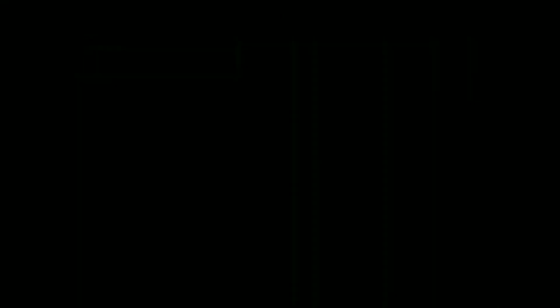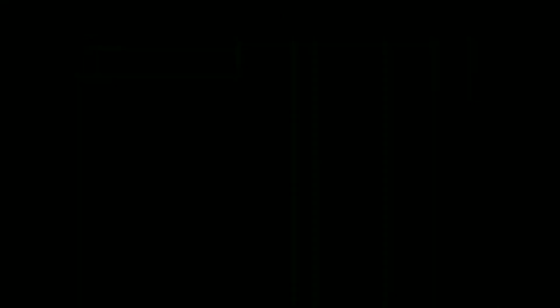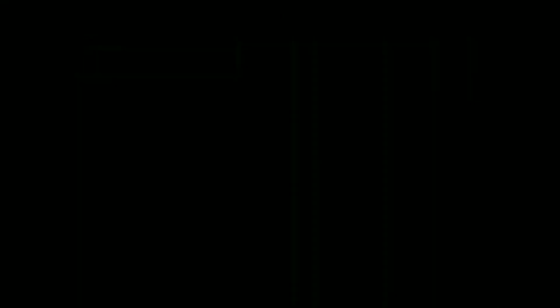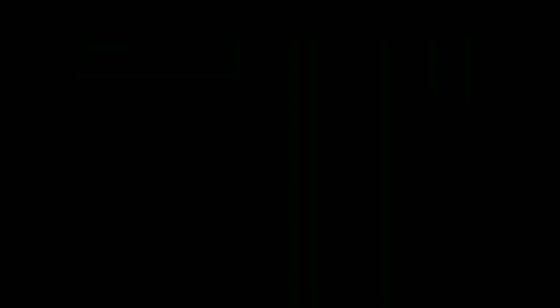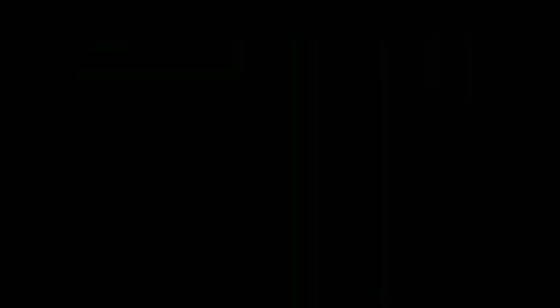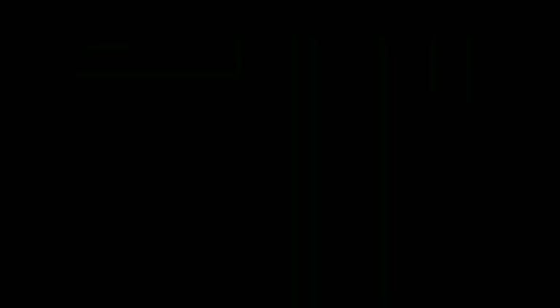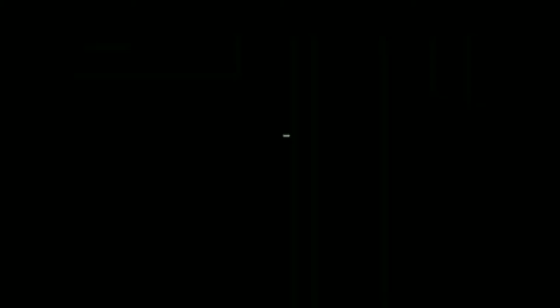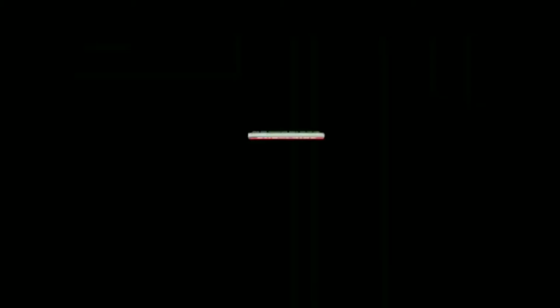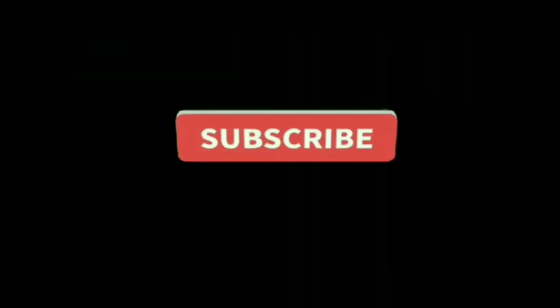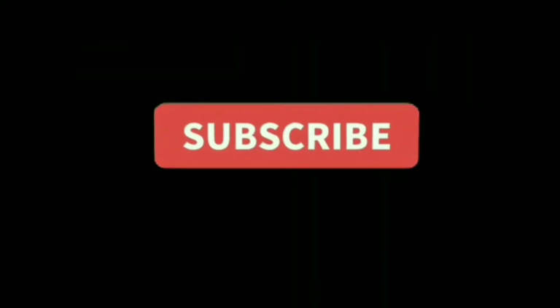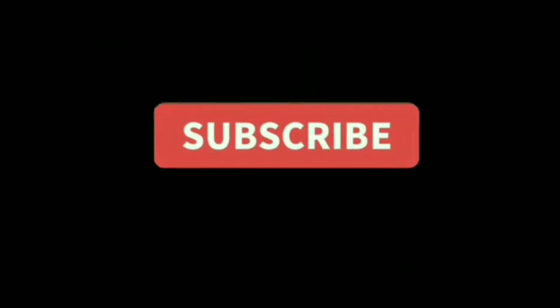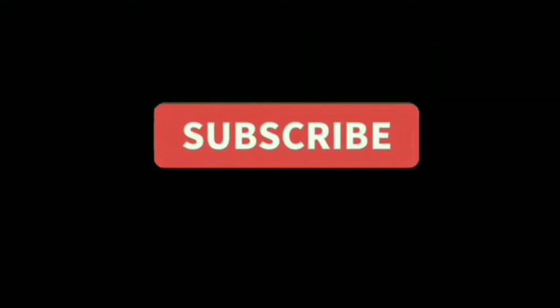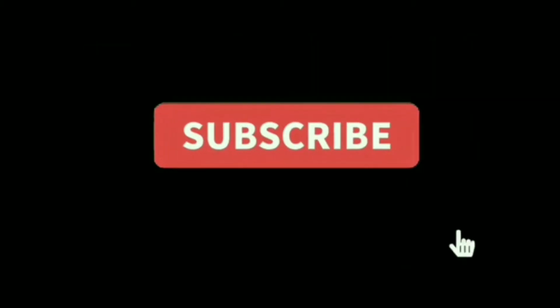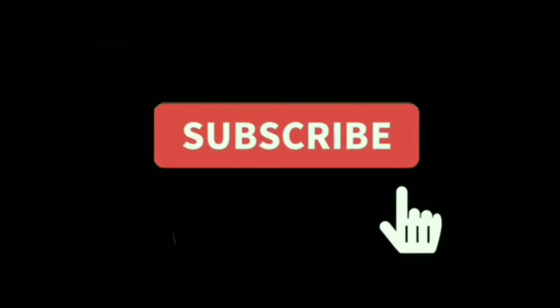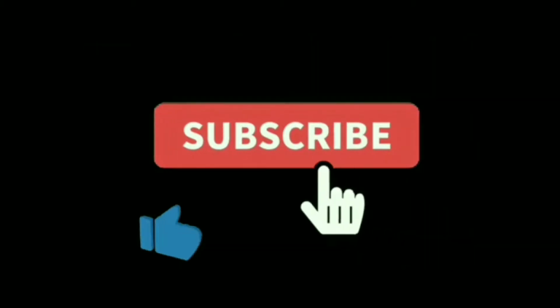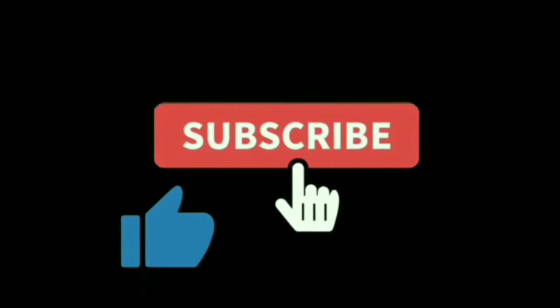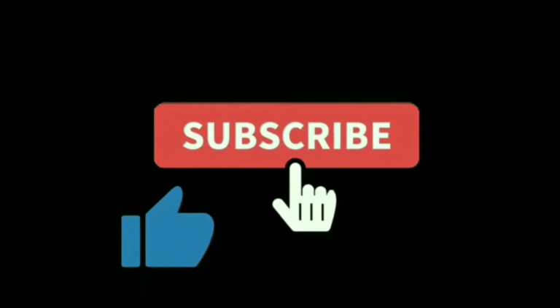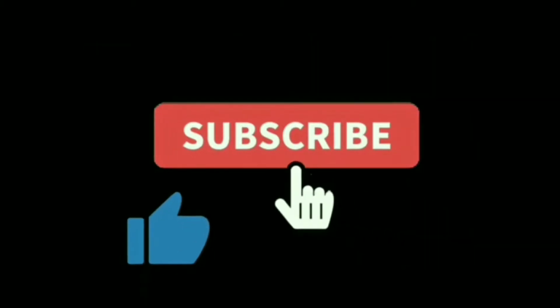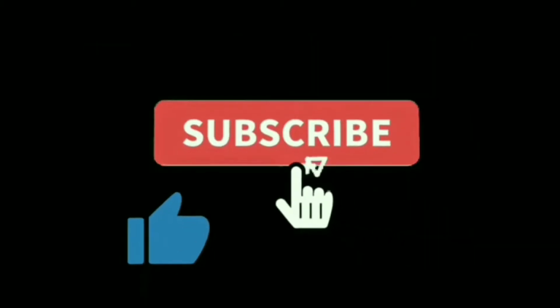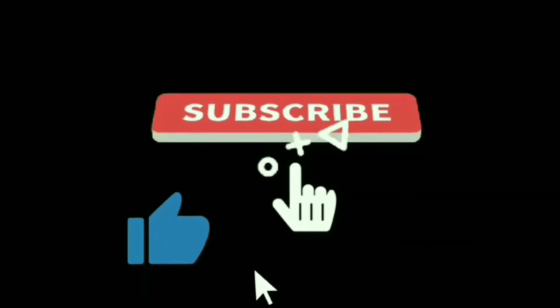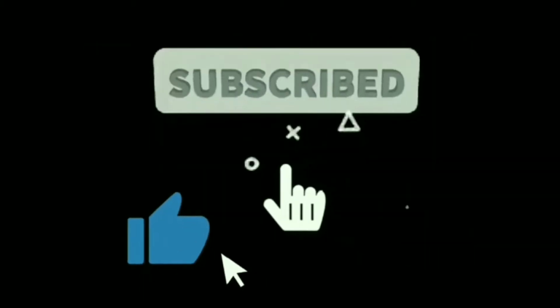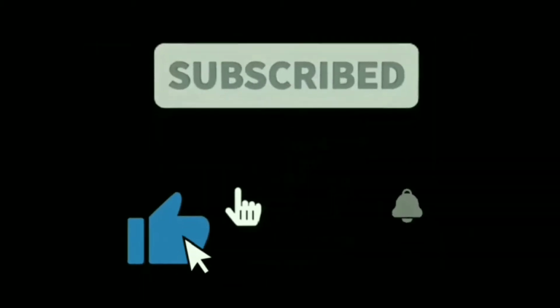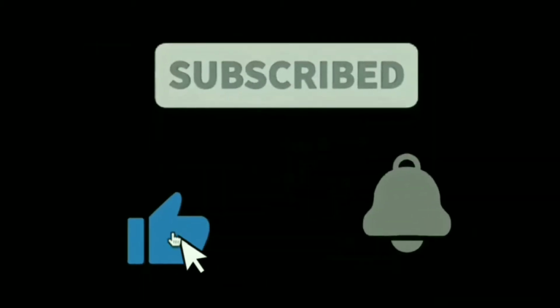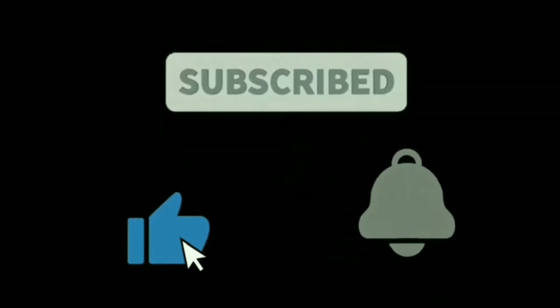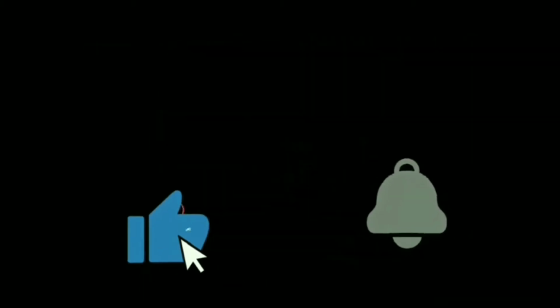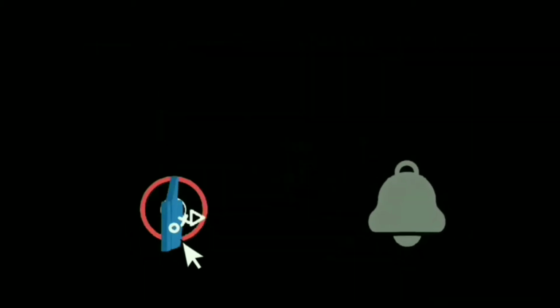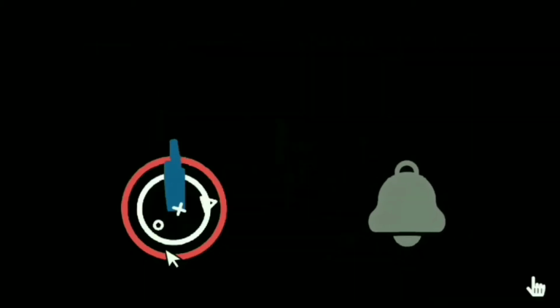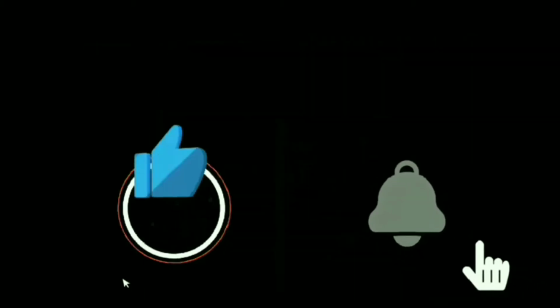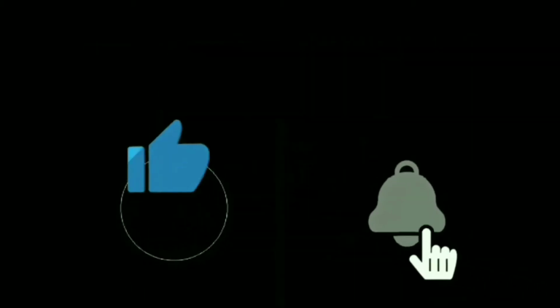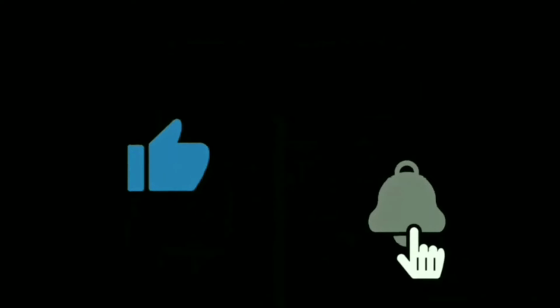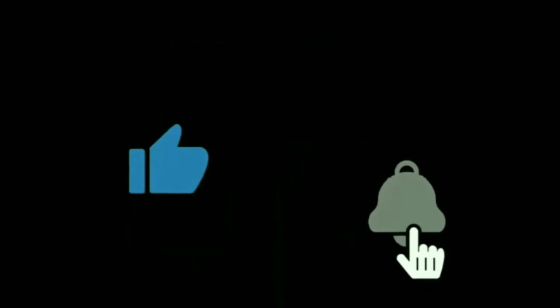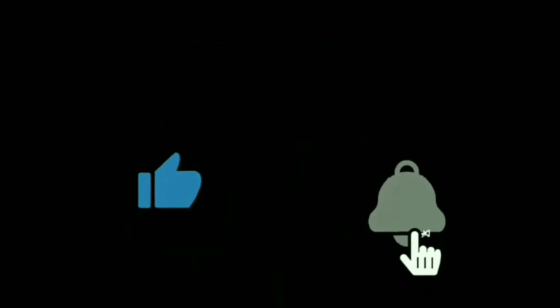Sebelum kita mulai, jangan lupa subscribe, like, dan bunyikan bell notifikasinya. Oke, lanjut.